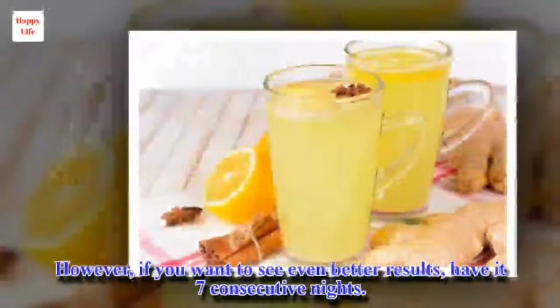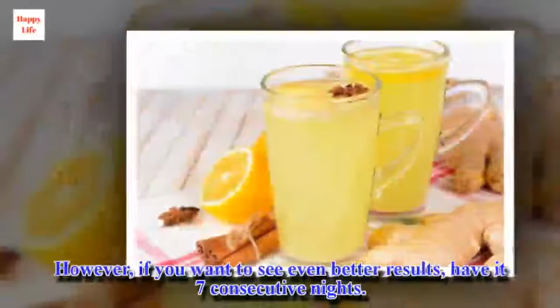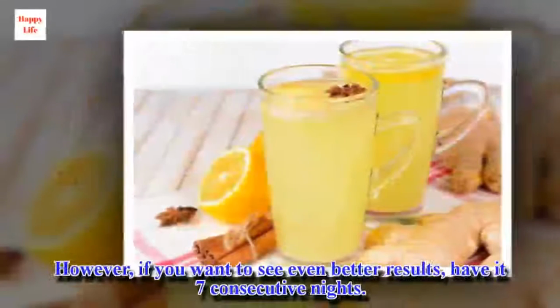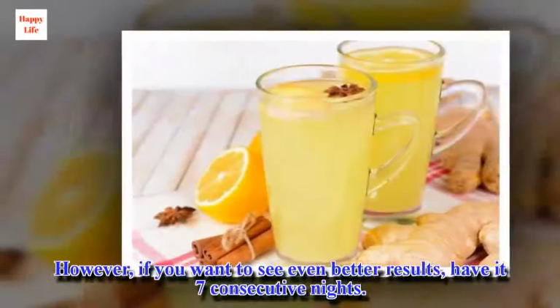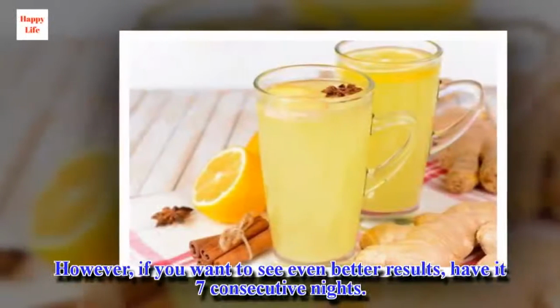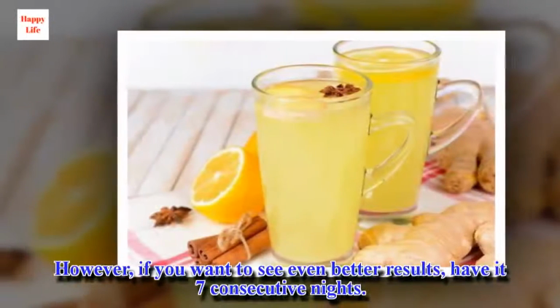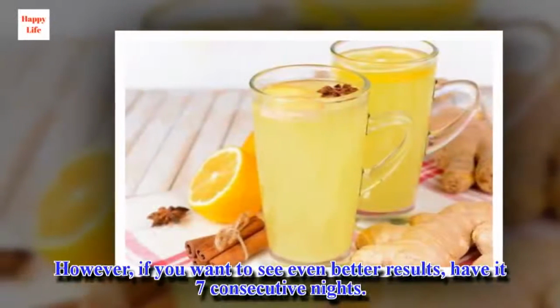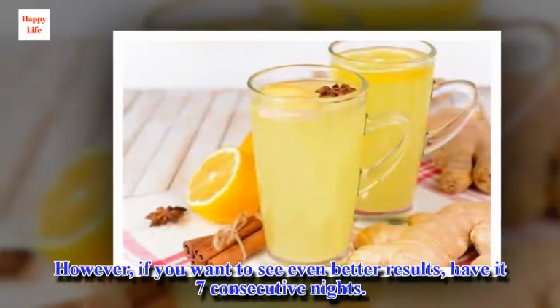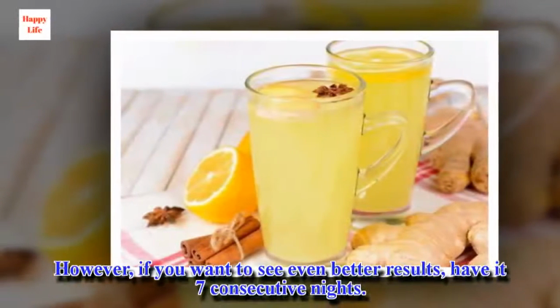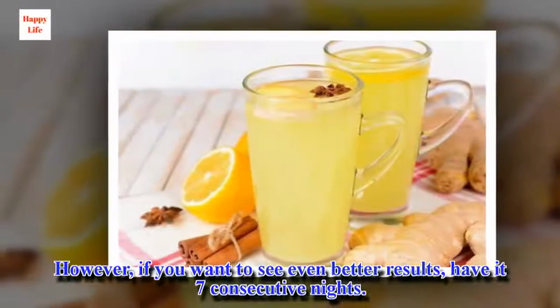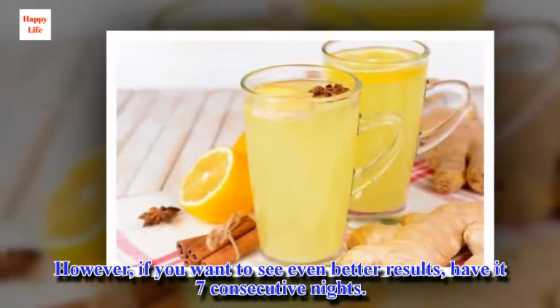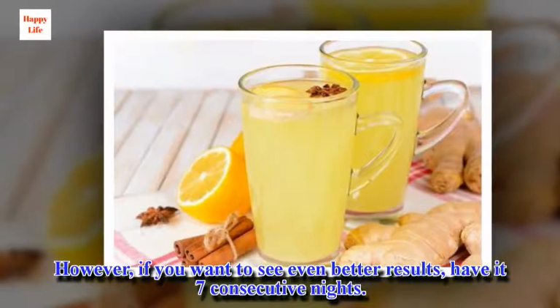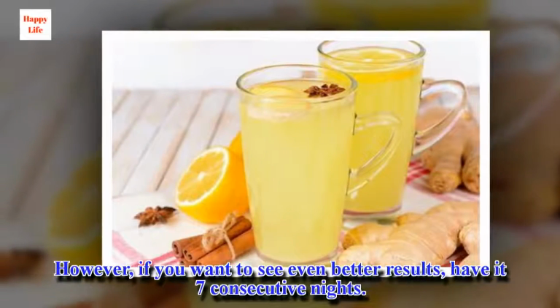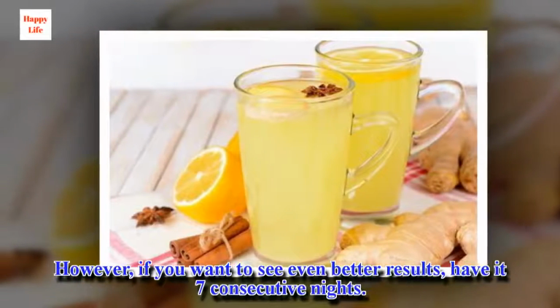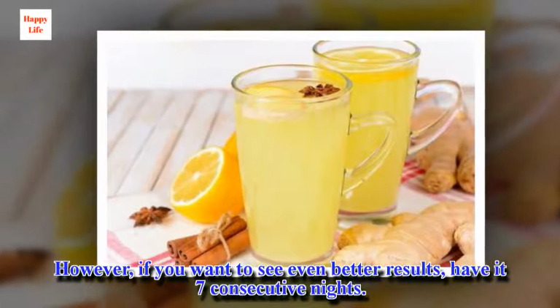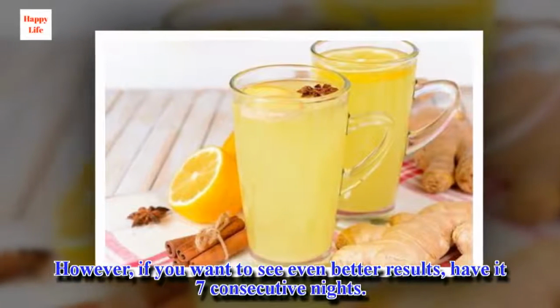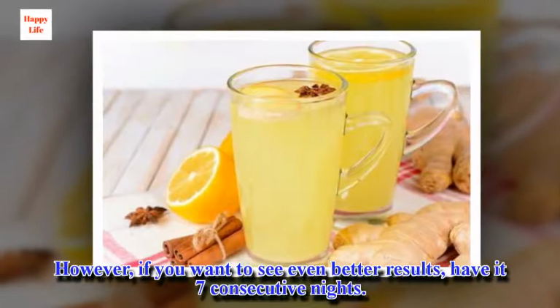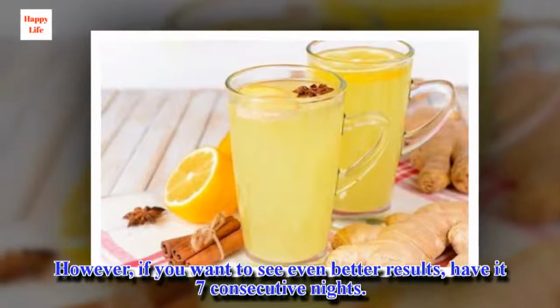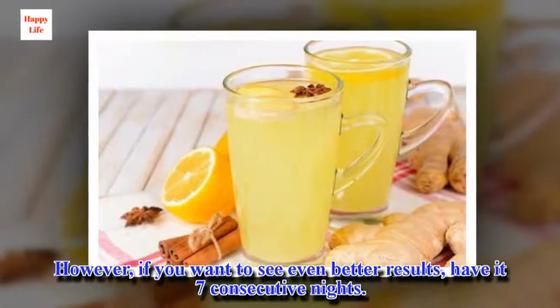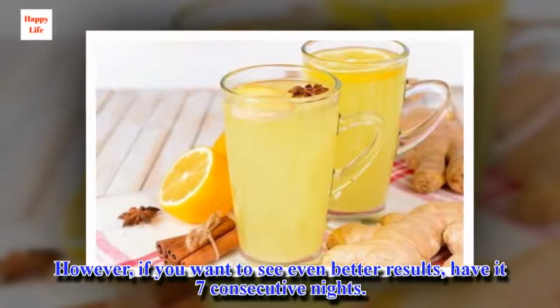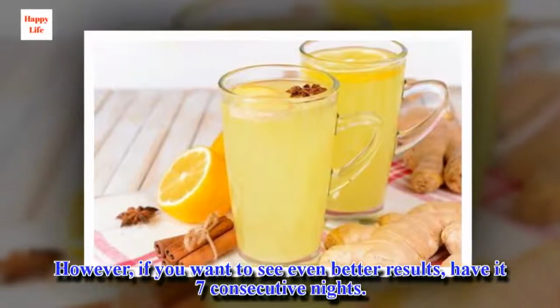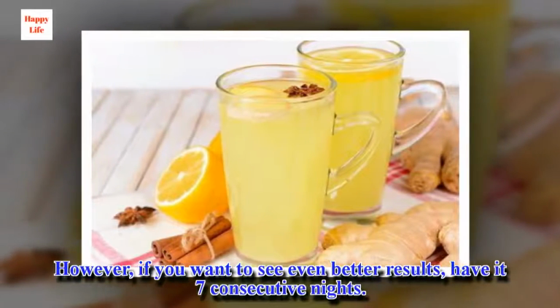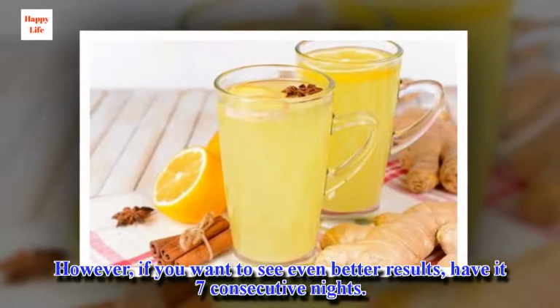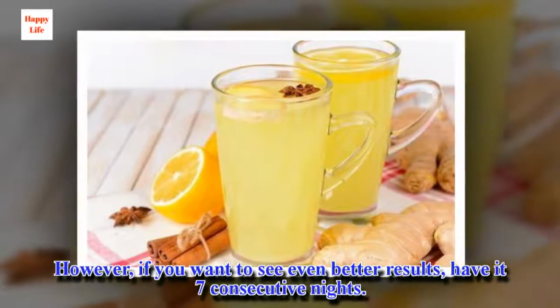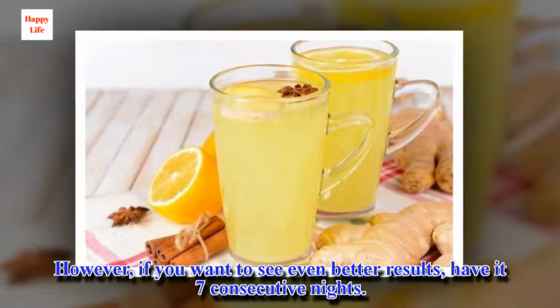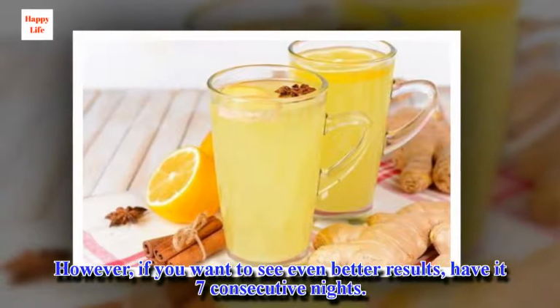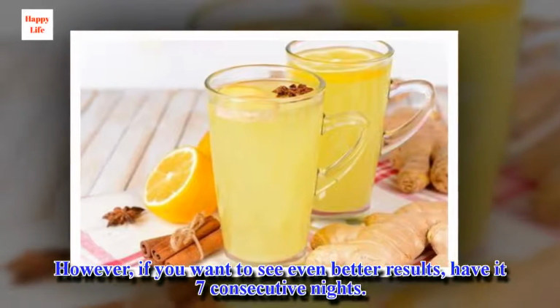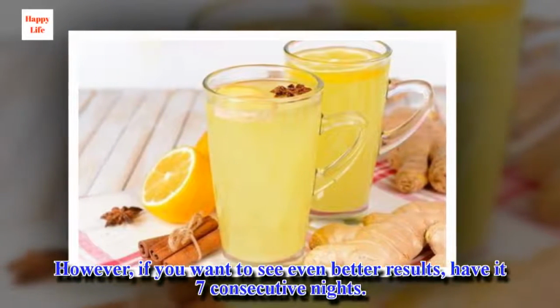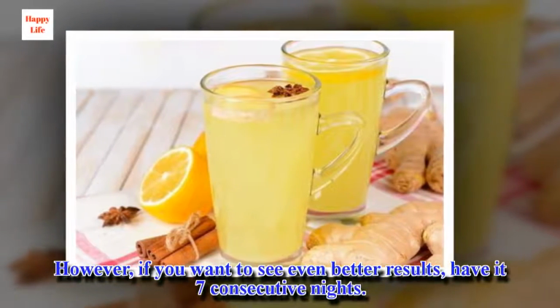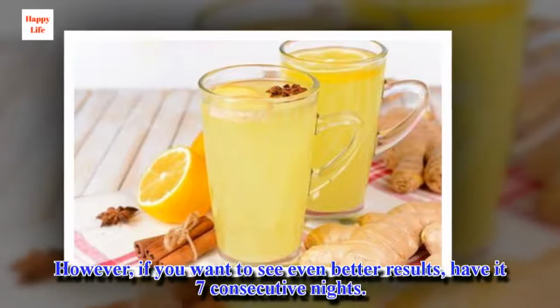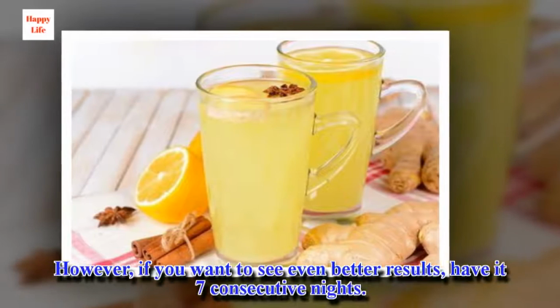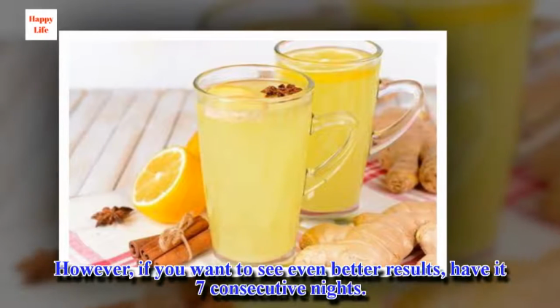It is advisable to drink this juice three nights in a row. However, if you want to see even better results, have it seven consecutive nights.